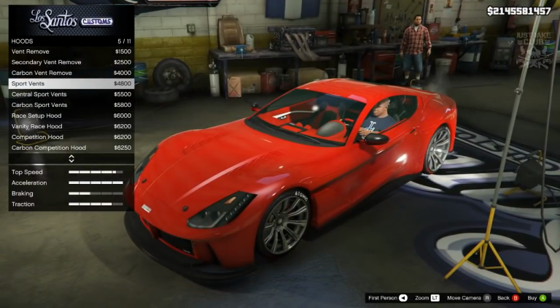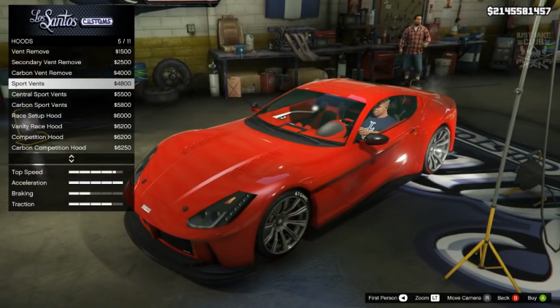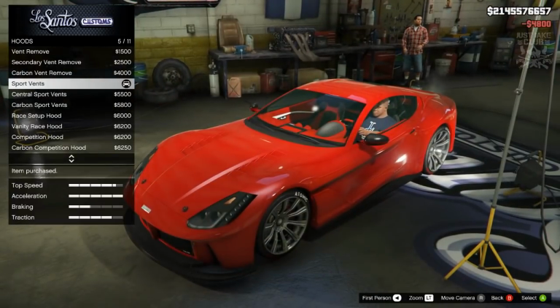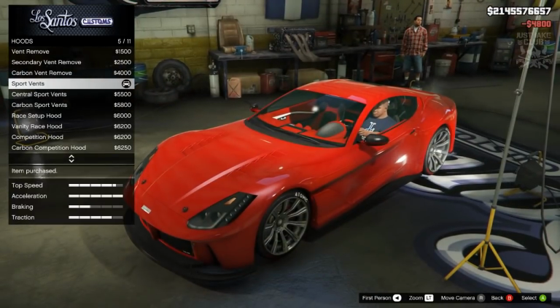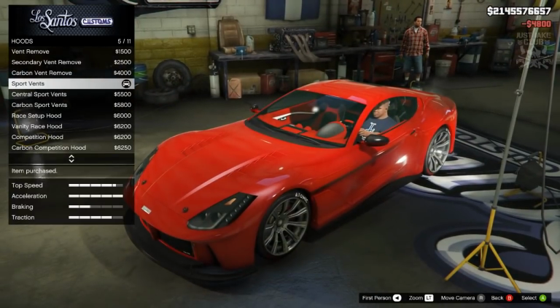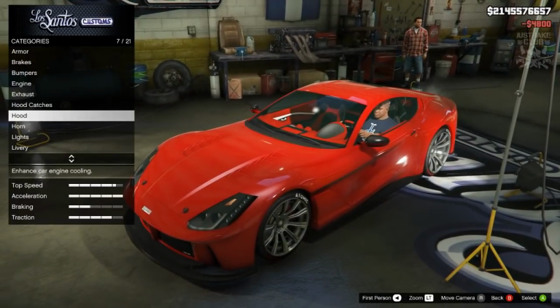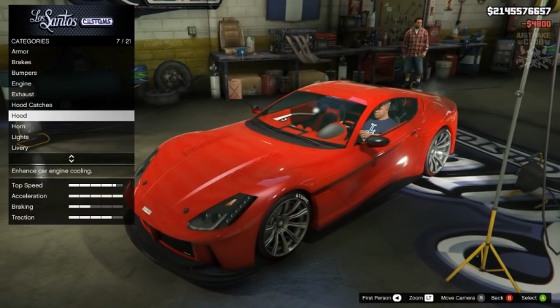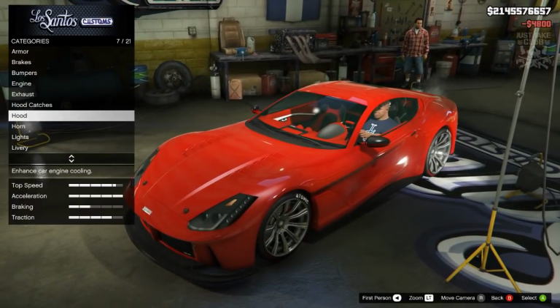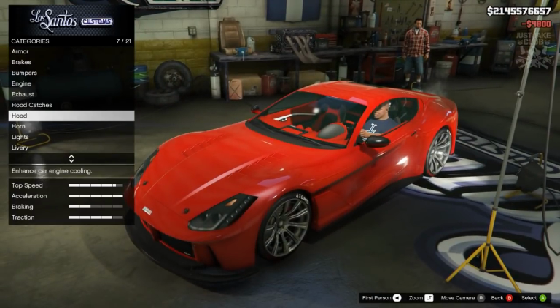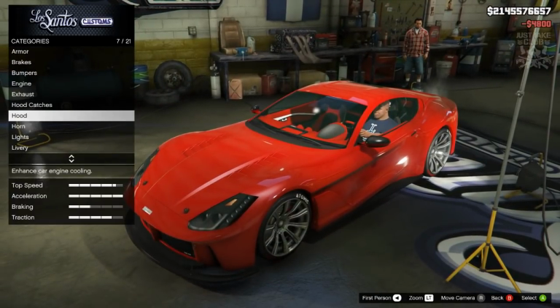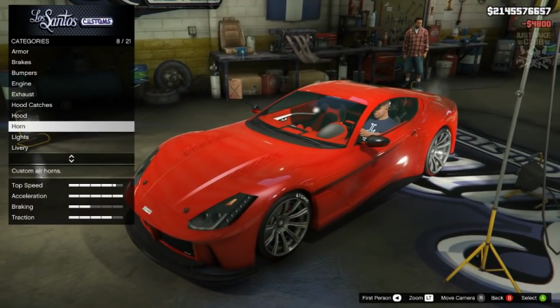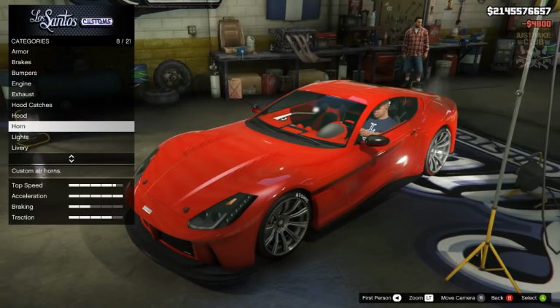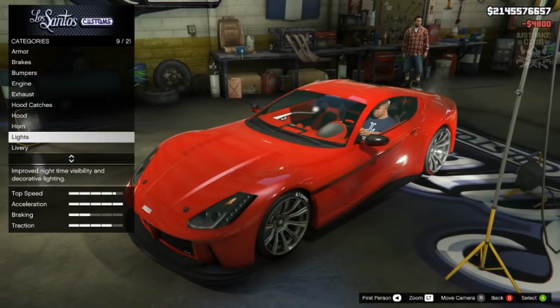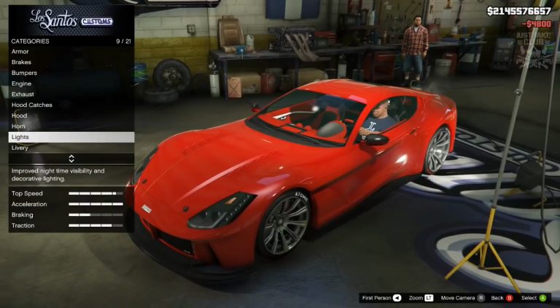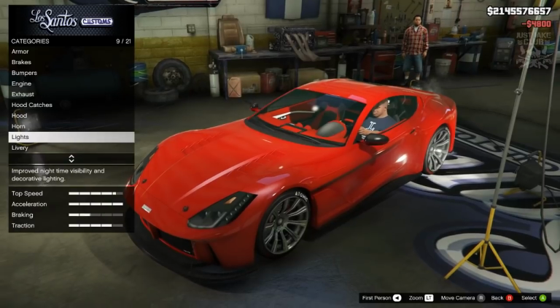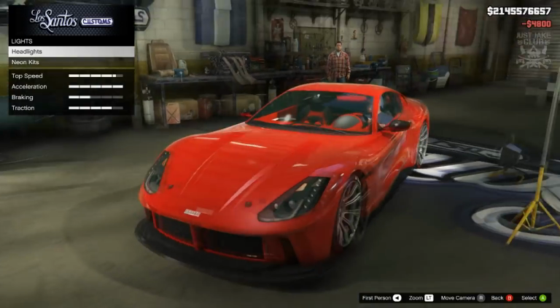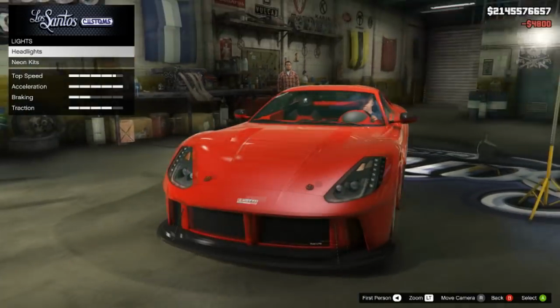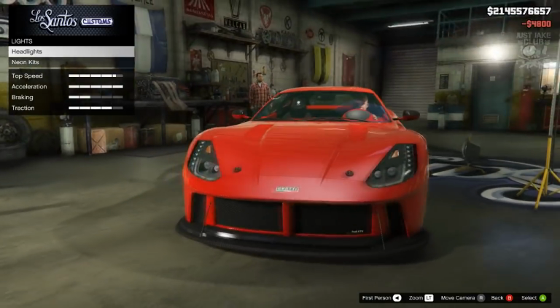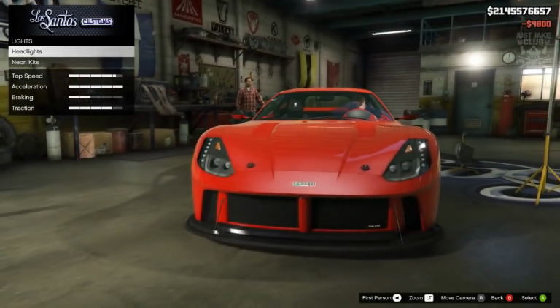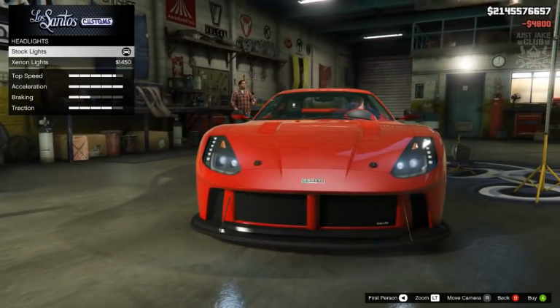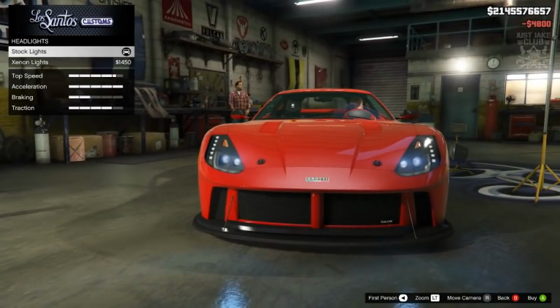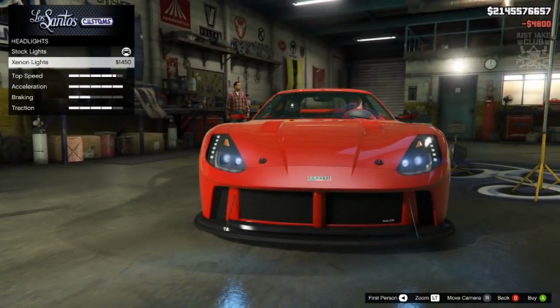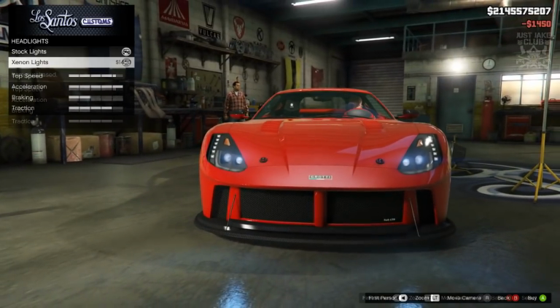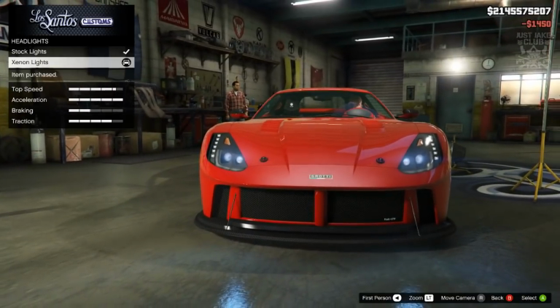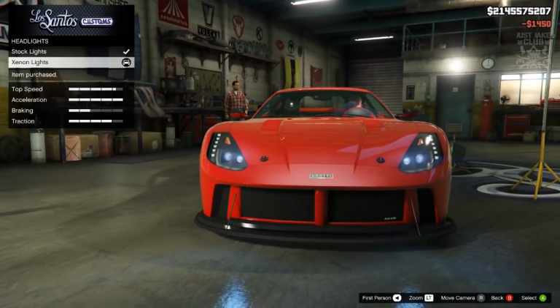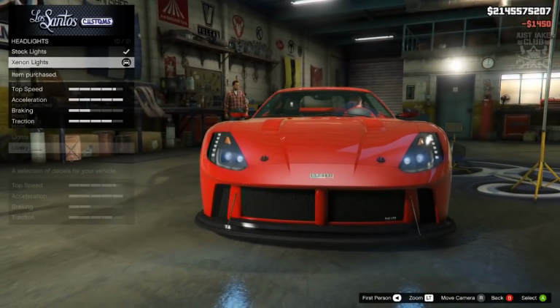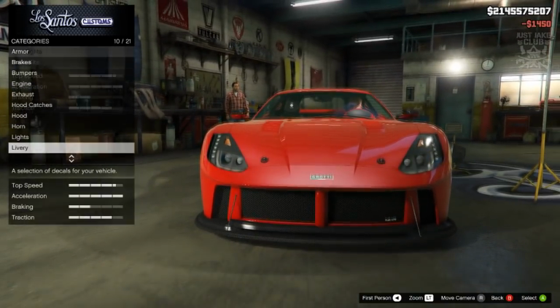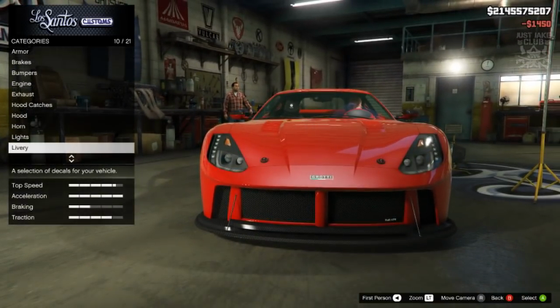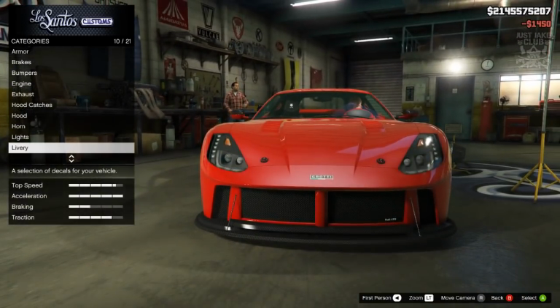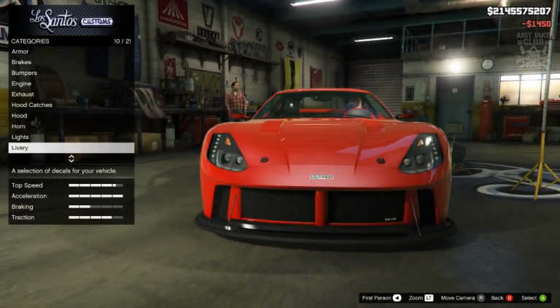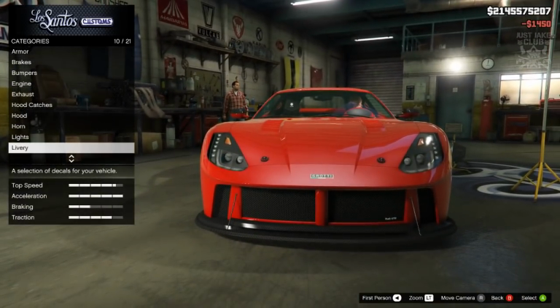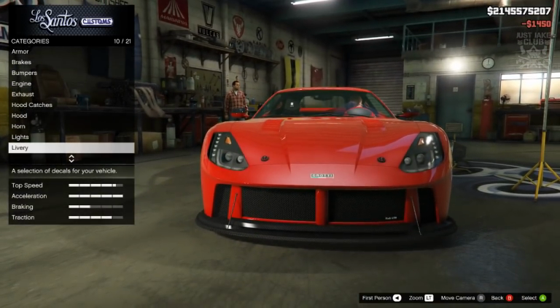I'm going to go with the sports vents because they look the nicest. Then we move to the lights — we'll purchase the Xenon headlights.